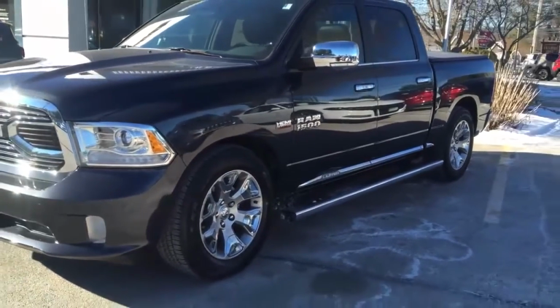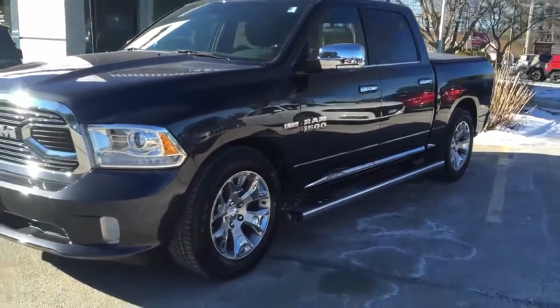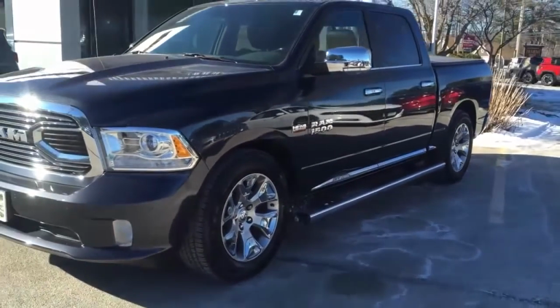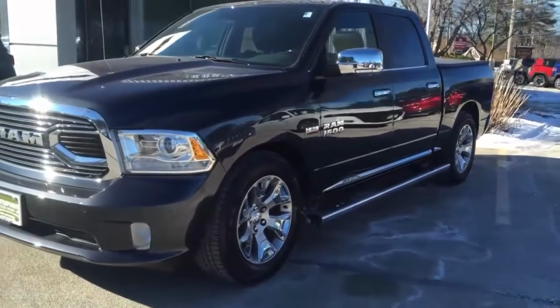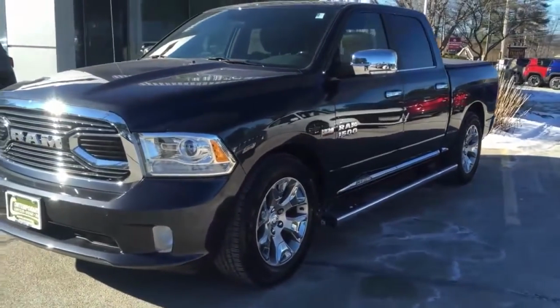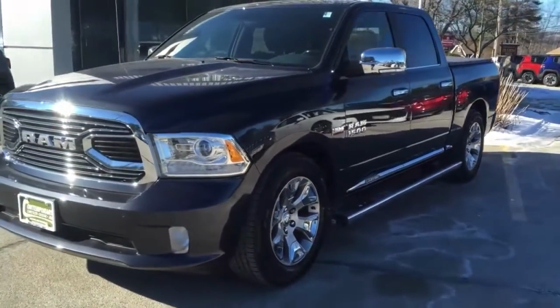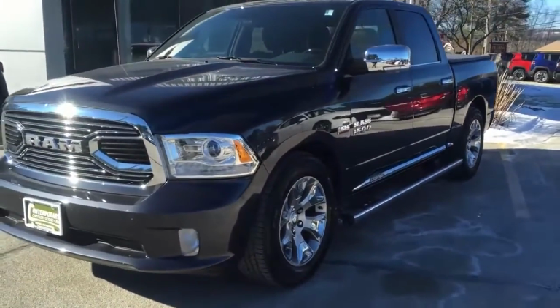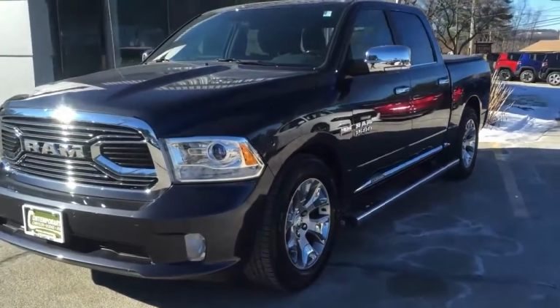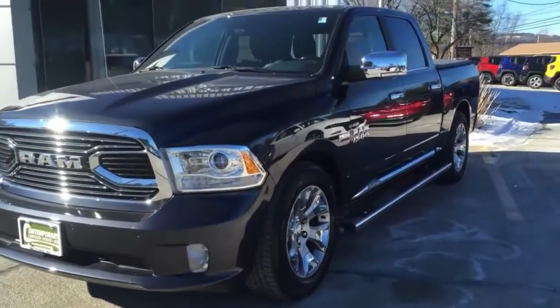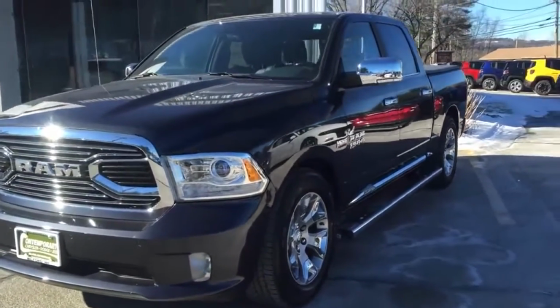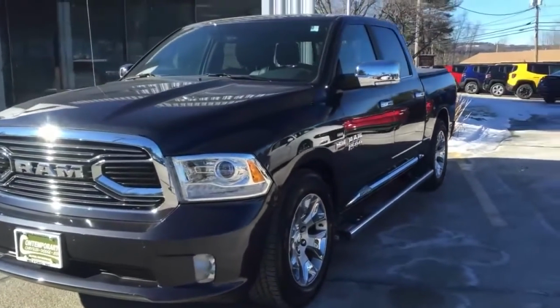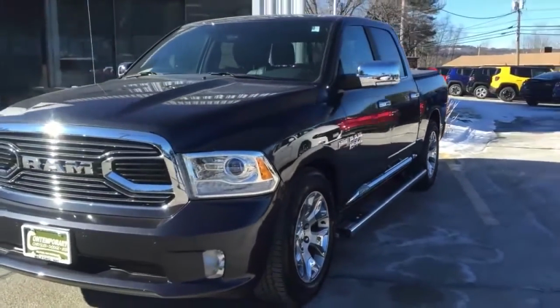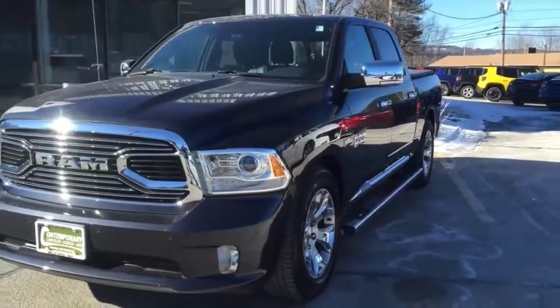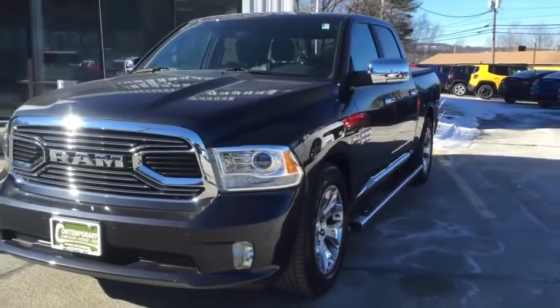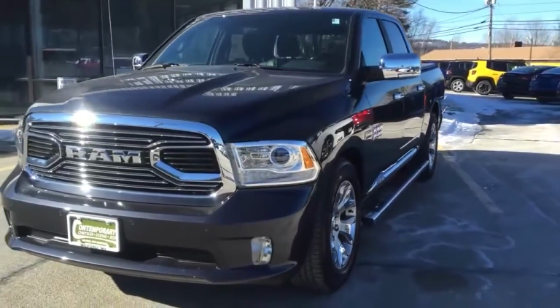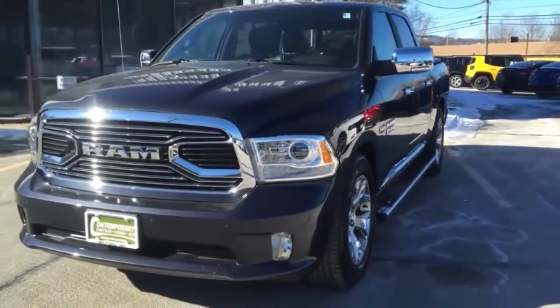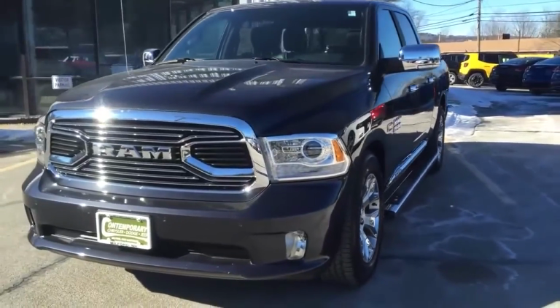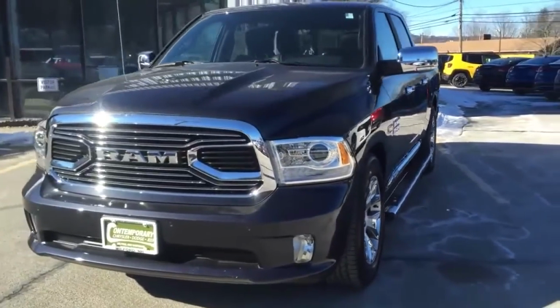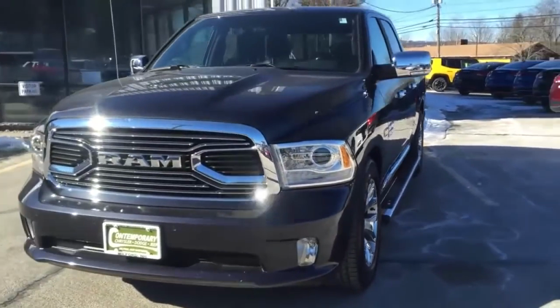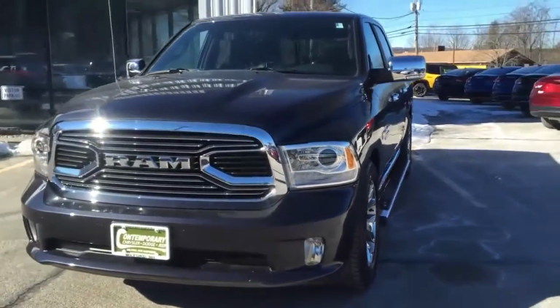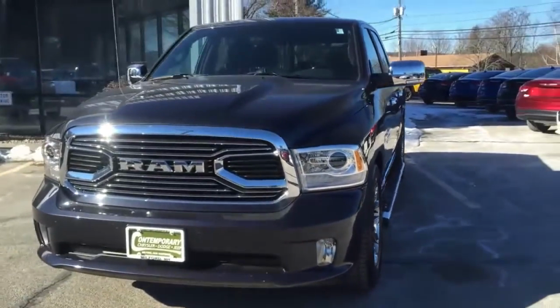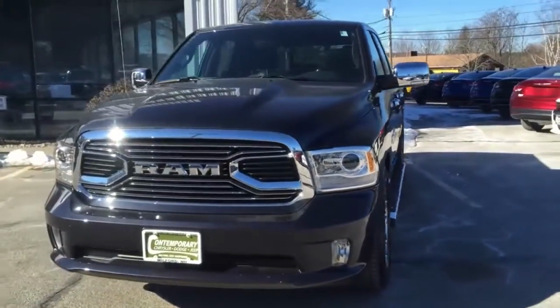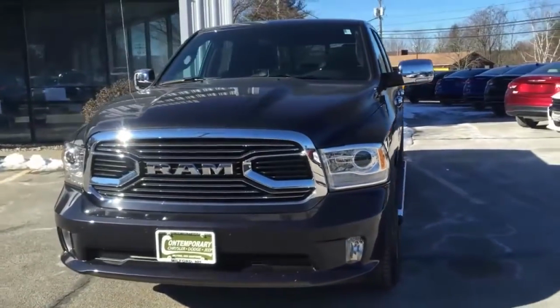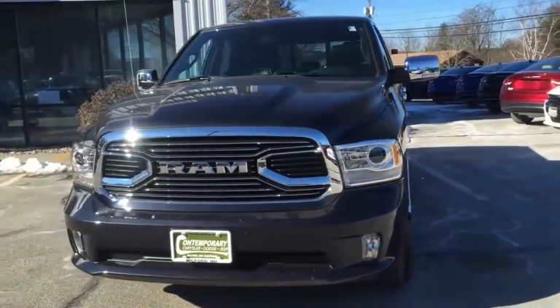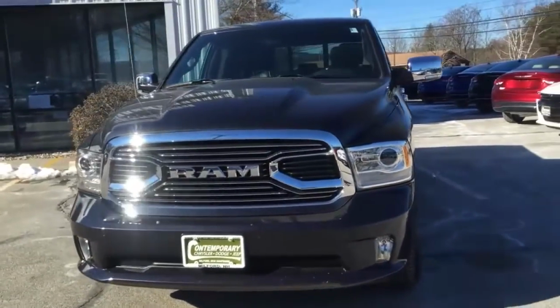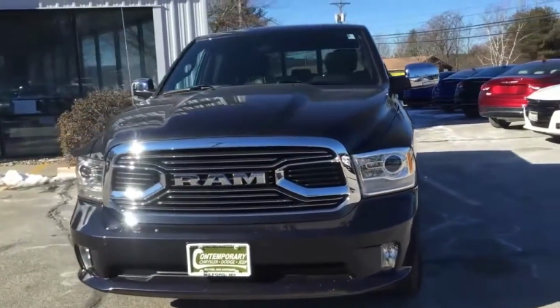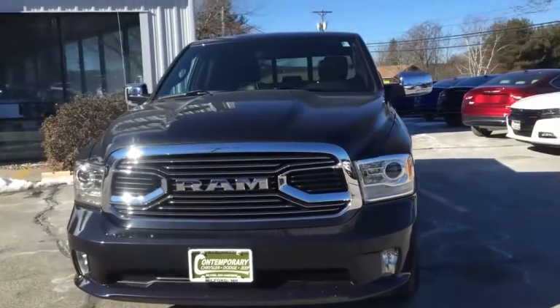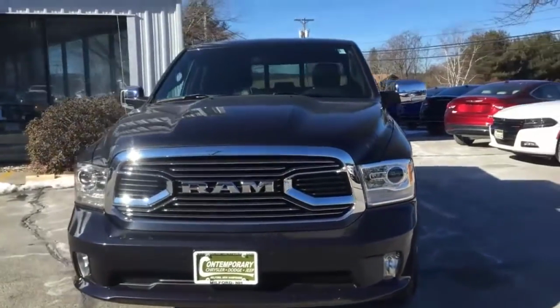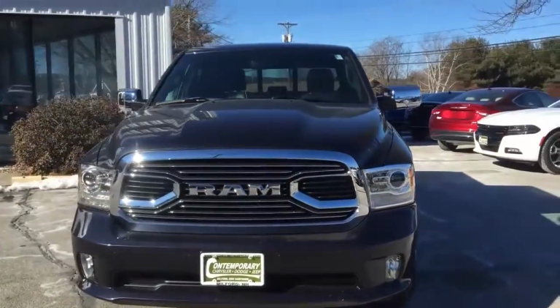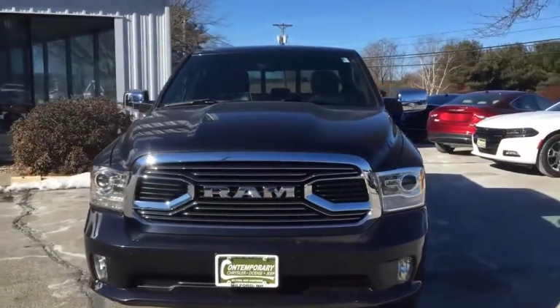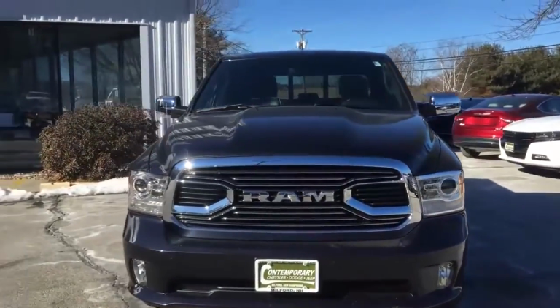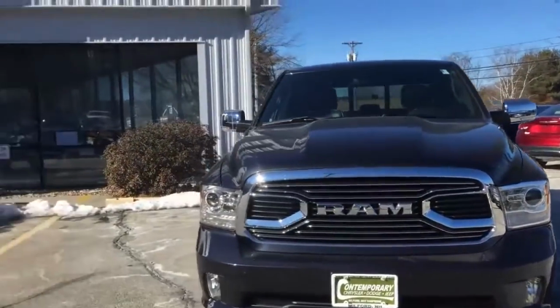So that was the 2016 Ram 1500 Limited — a really nice truck. If you have any questions, call us here at Contemporary at 735-5117. We're here seven days a week. Thanks, guys.